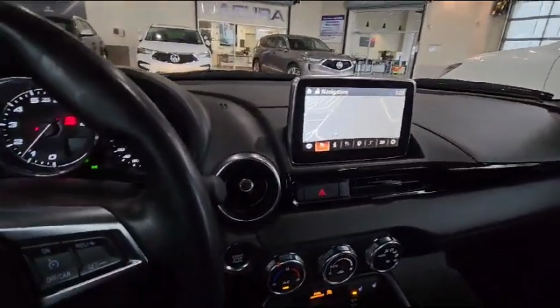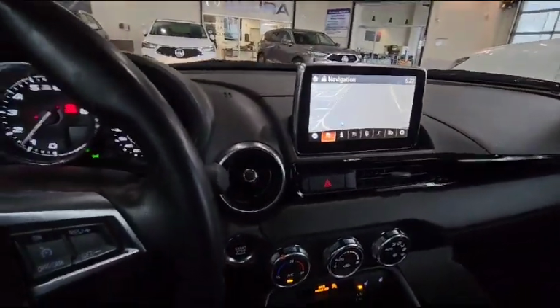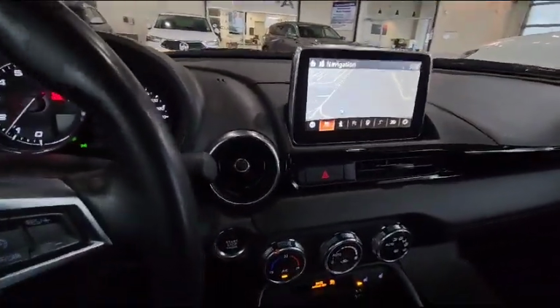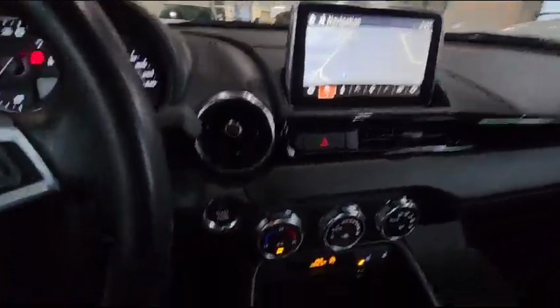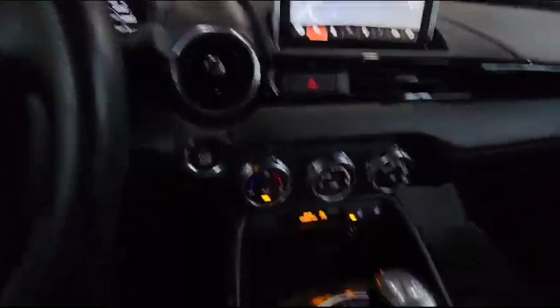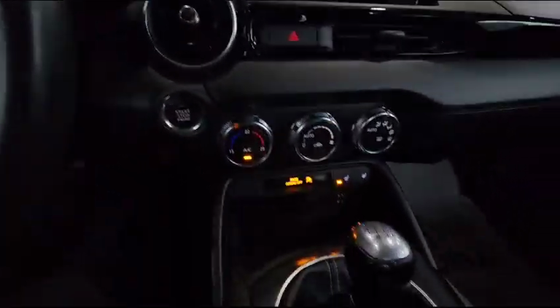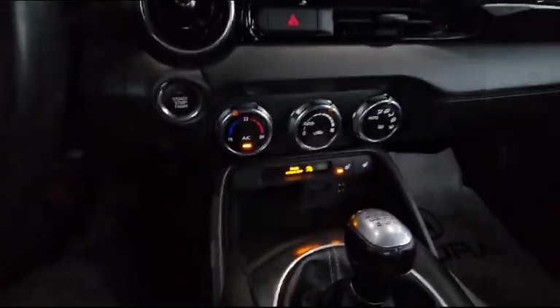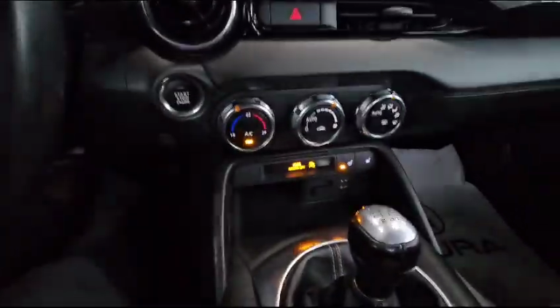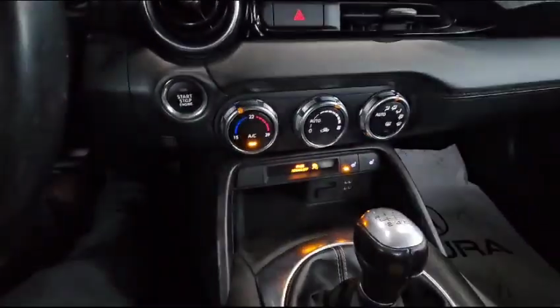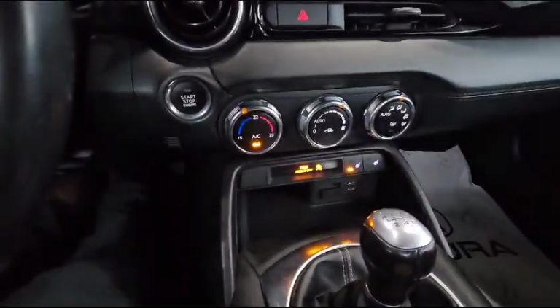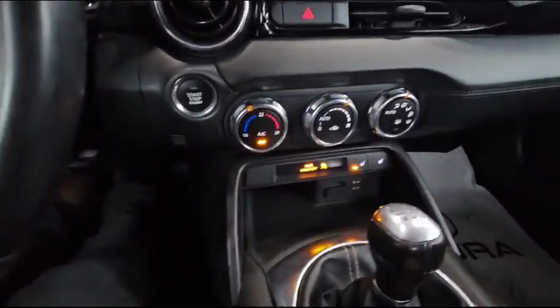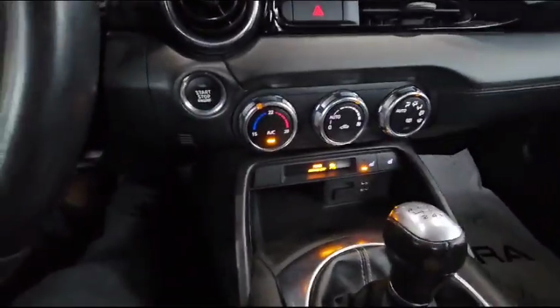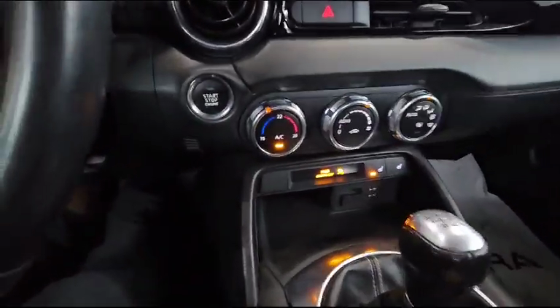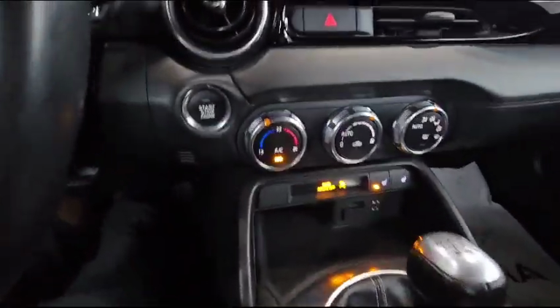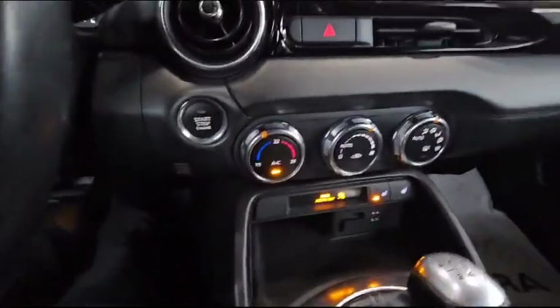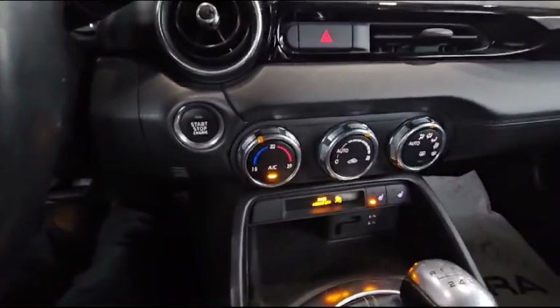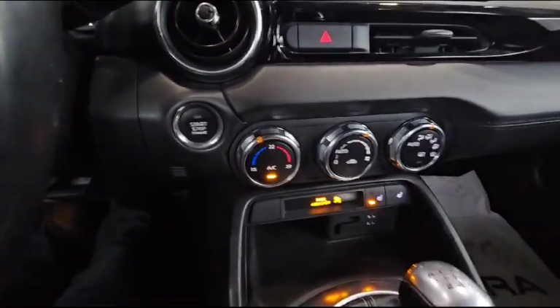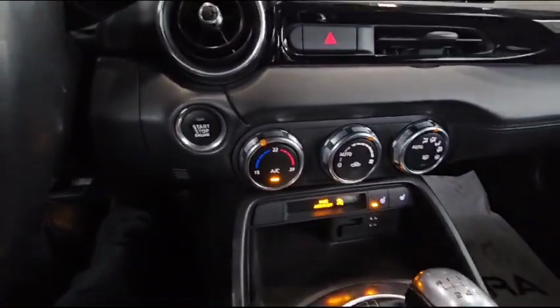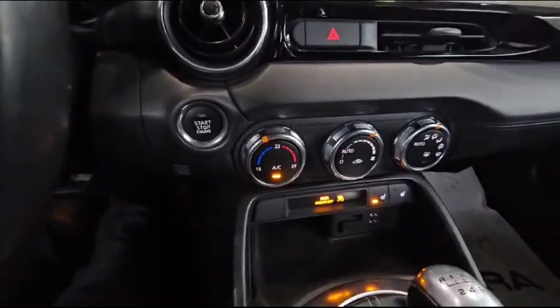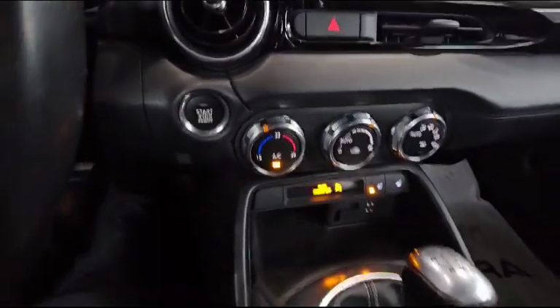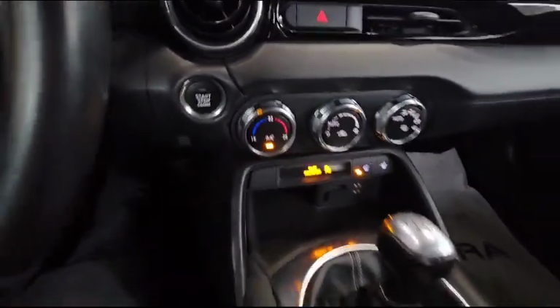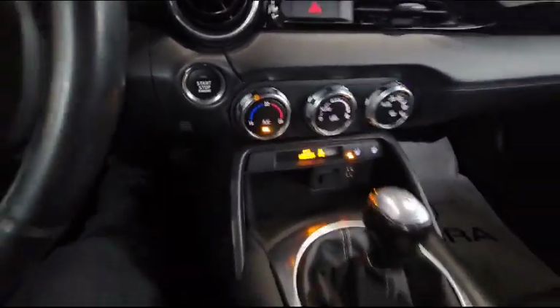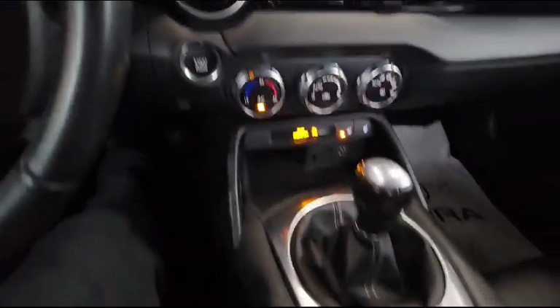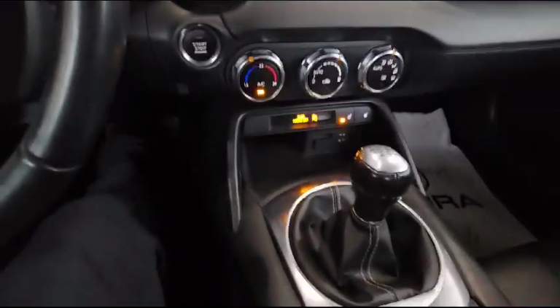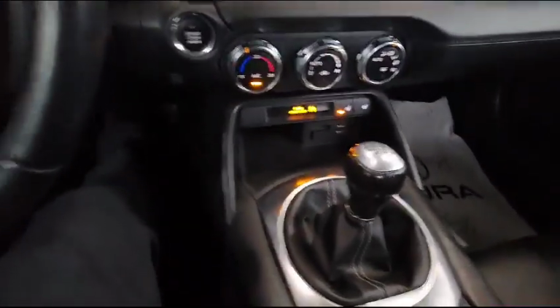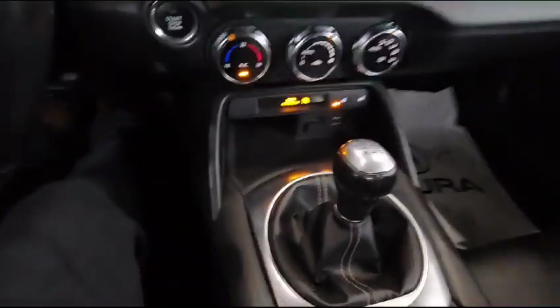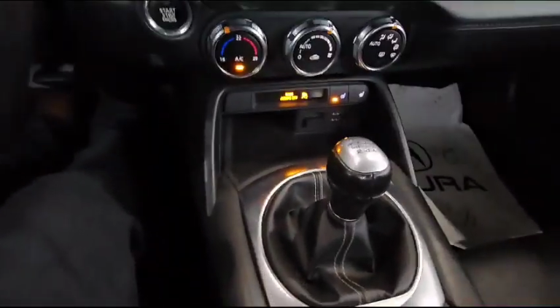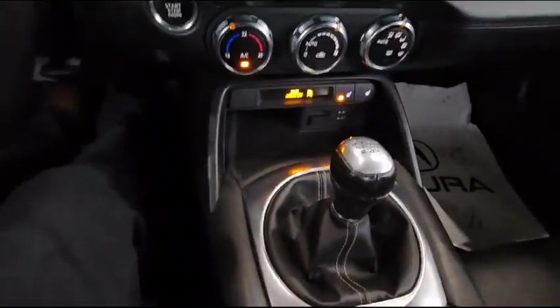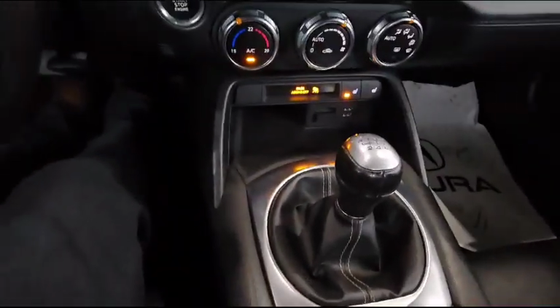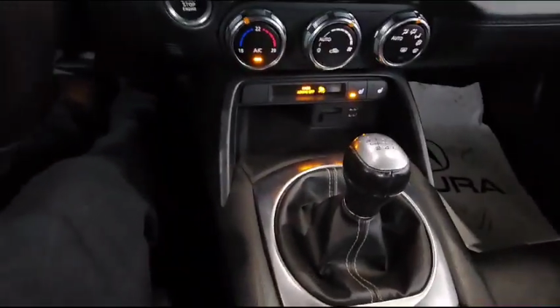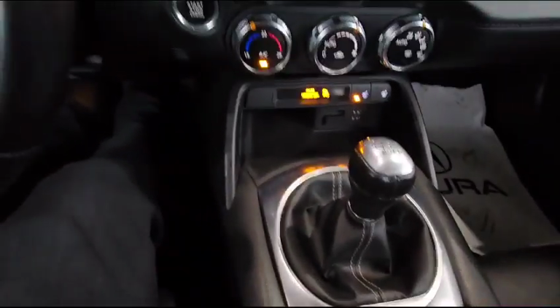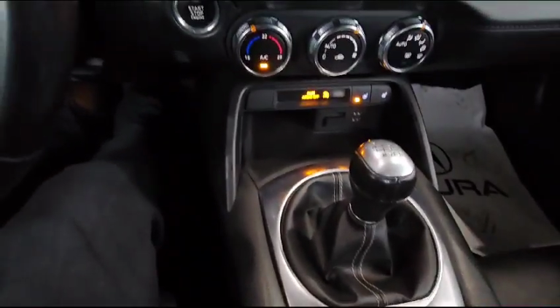The vehicle also has heated front seats. You do have the AC here, and as you can see, you've got the 6-speed manual too.